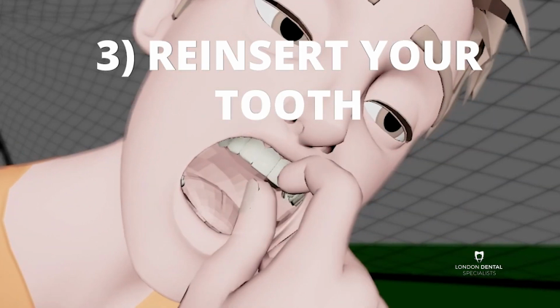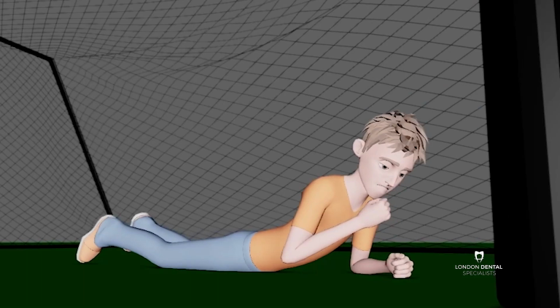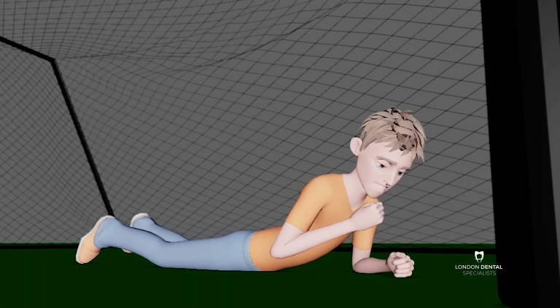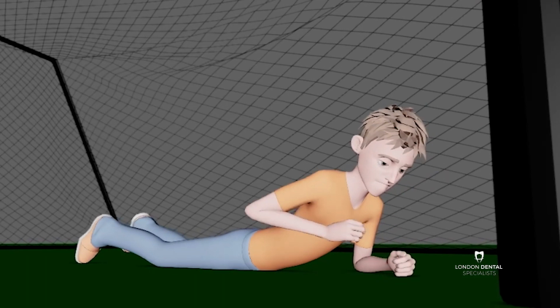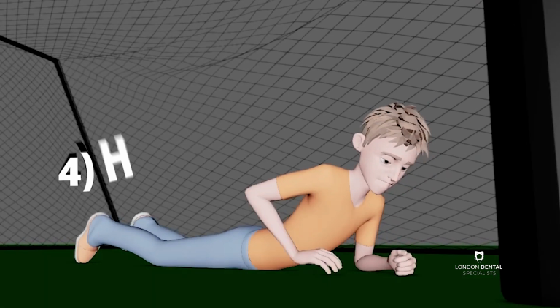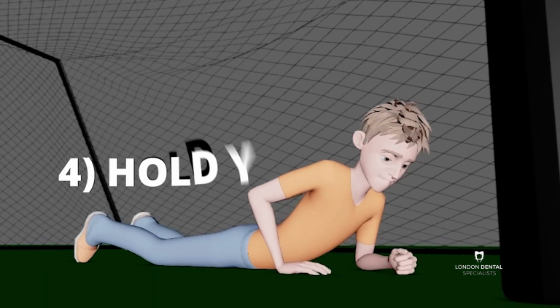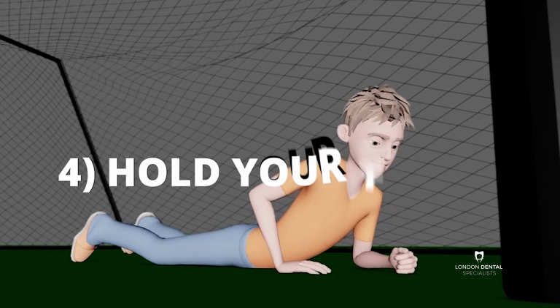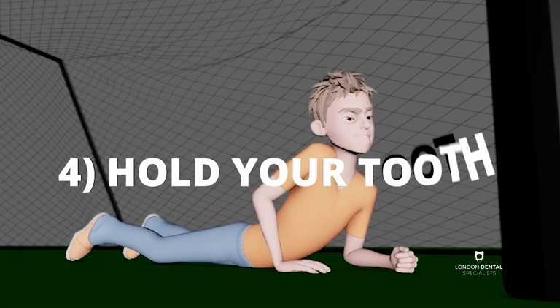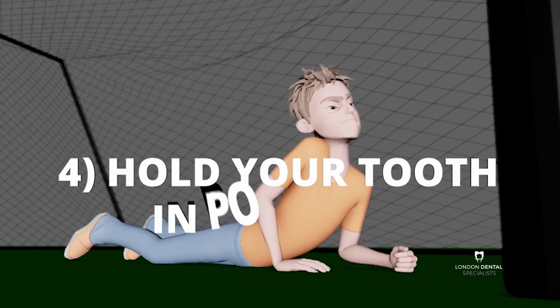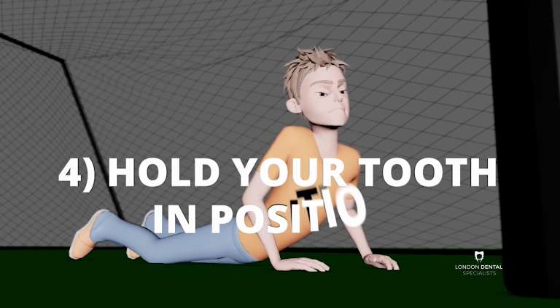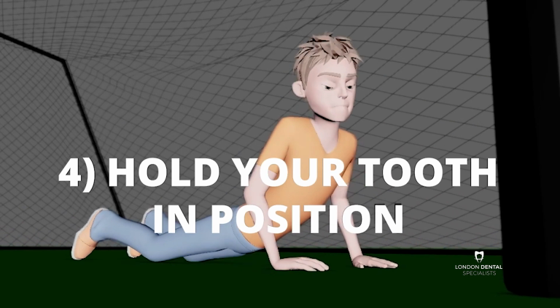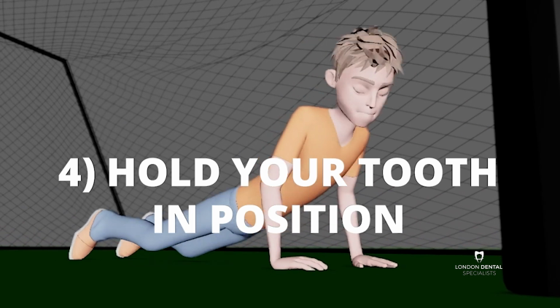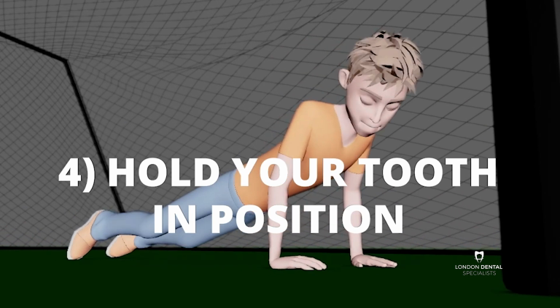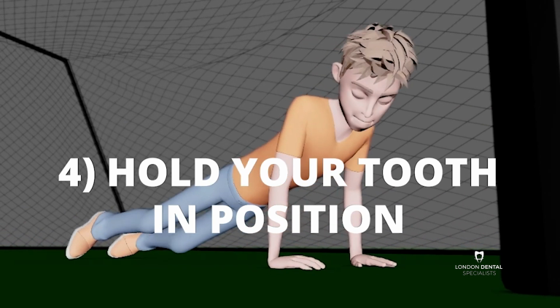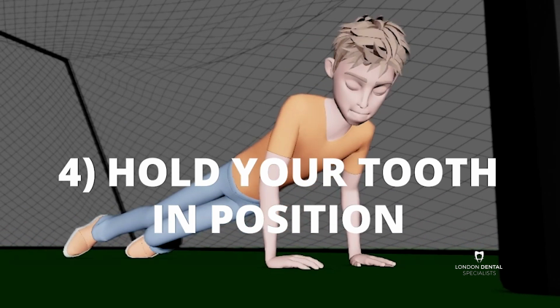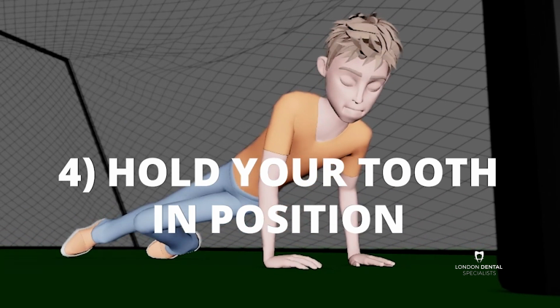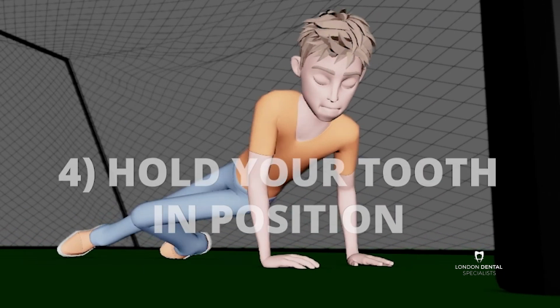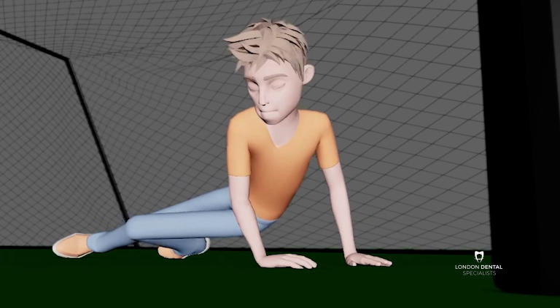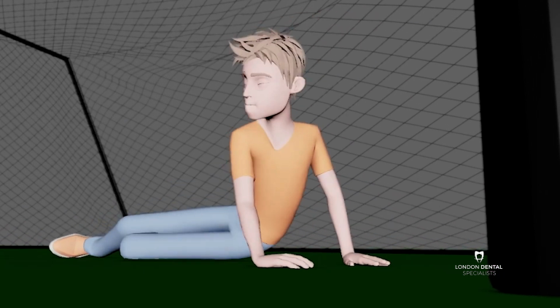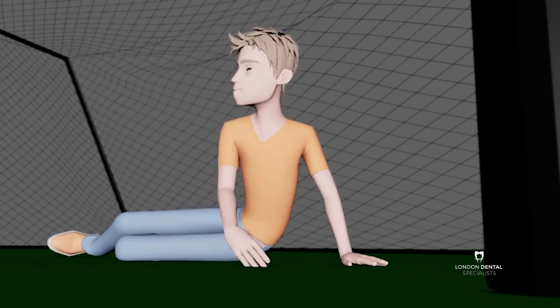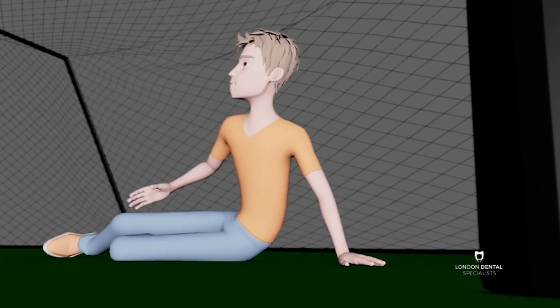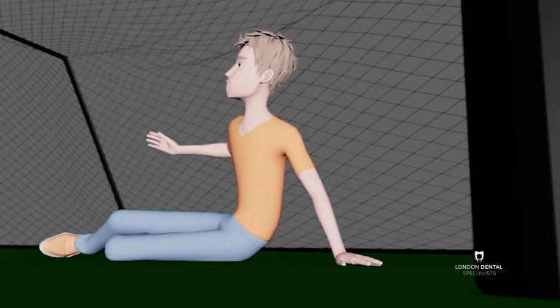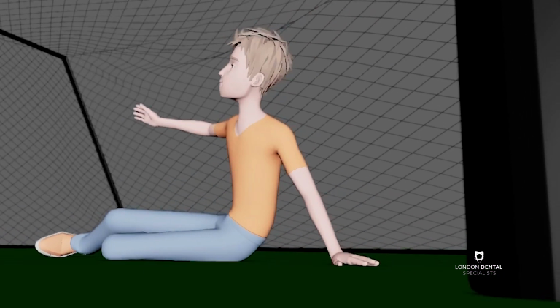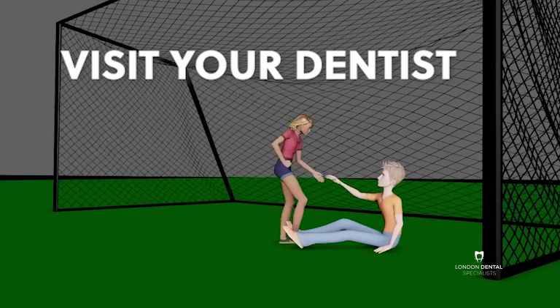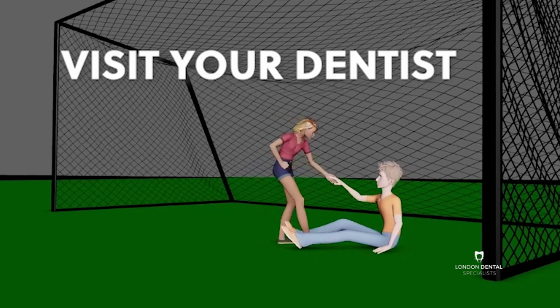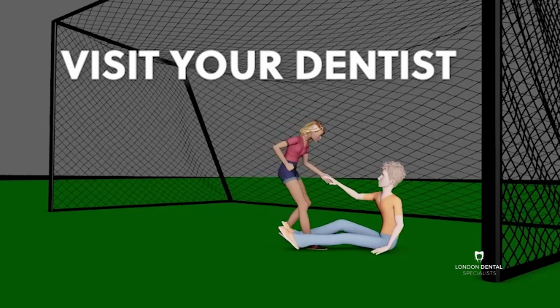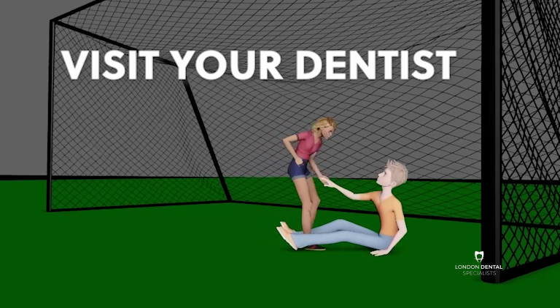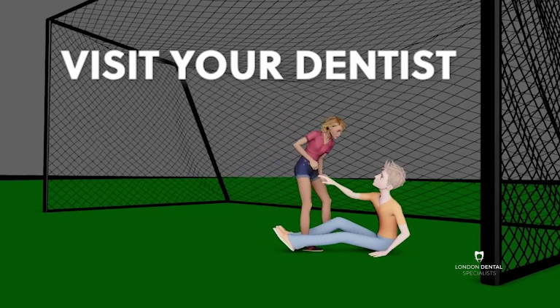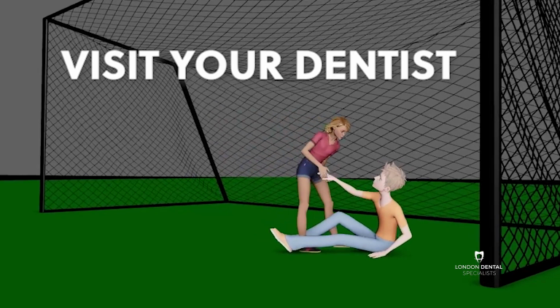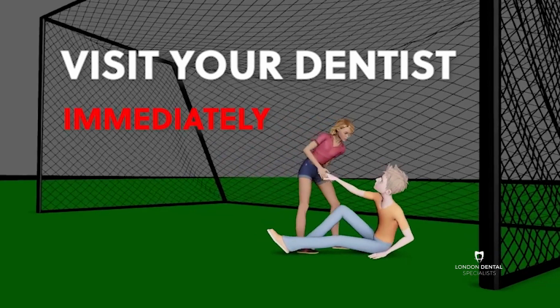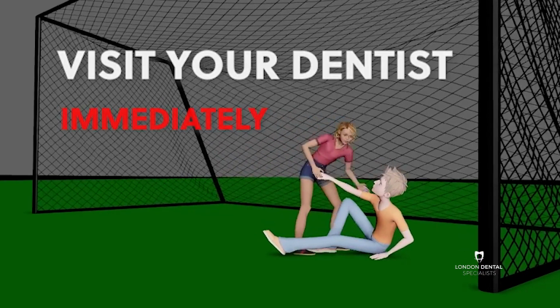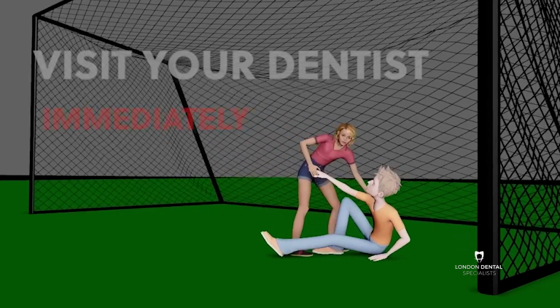Number four, bite on something soft to hold it in place and visit your dentist immediately.